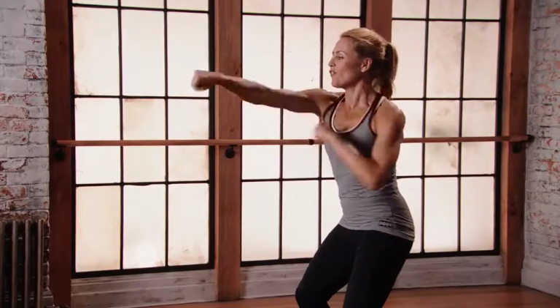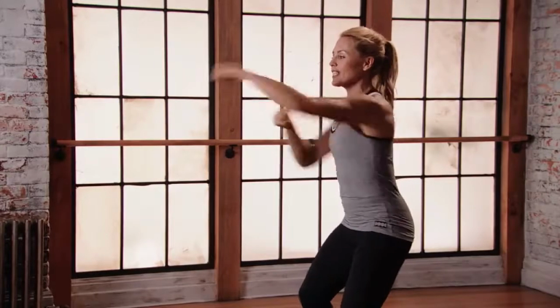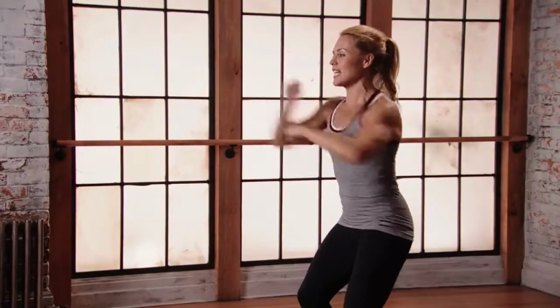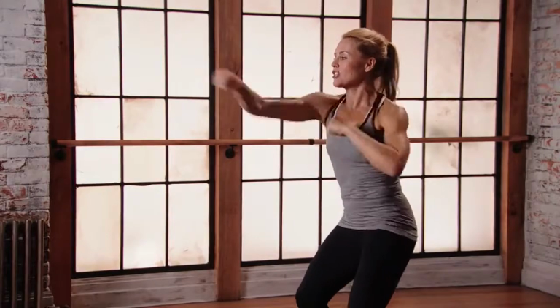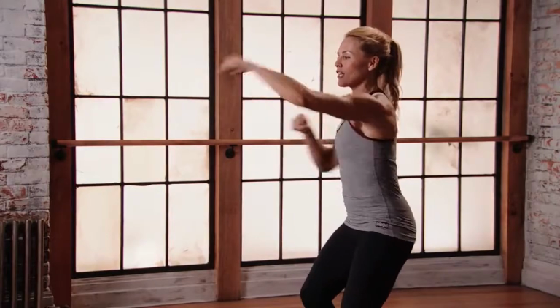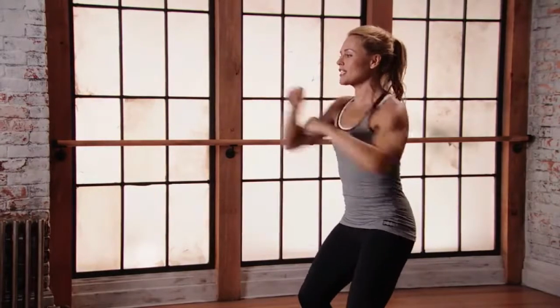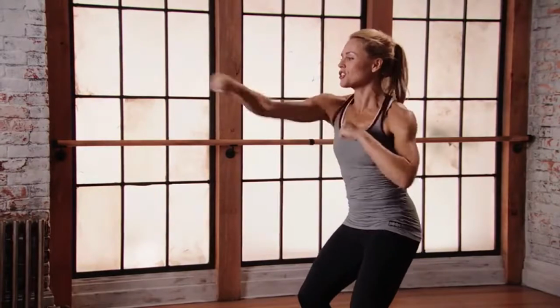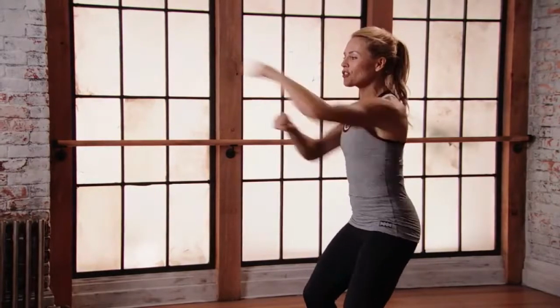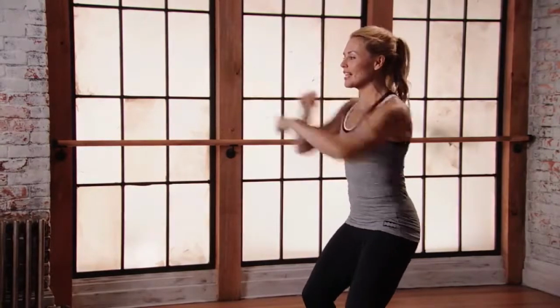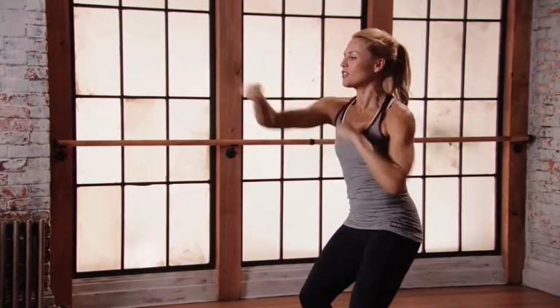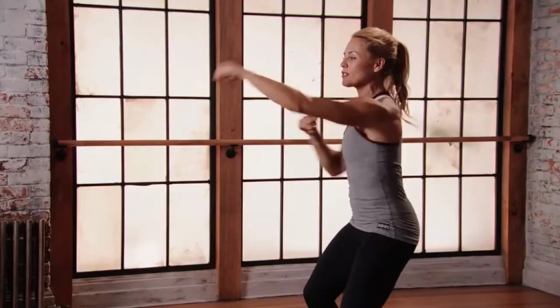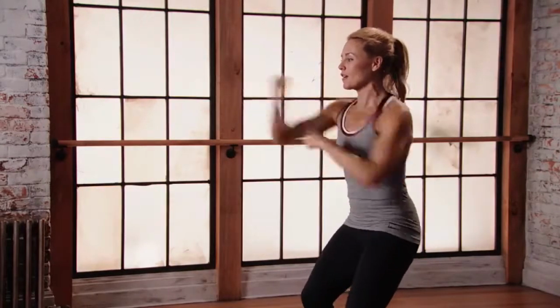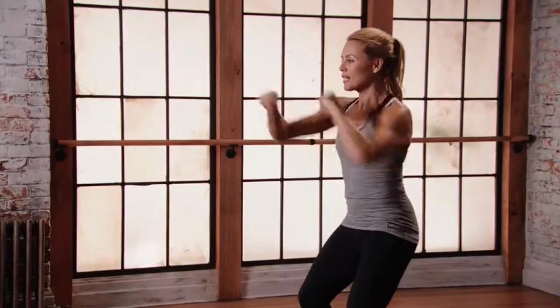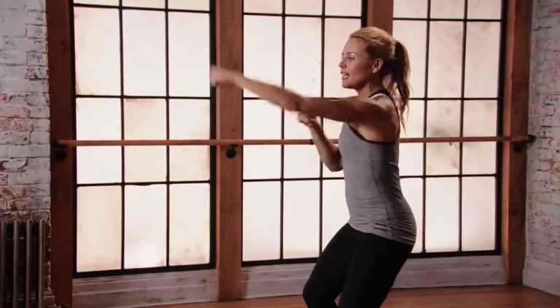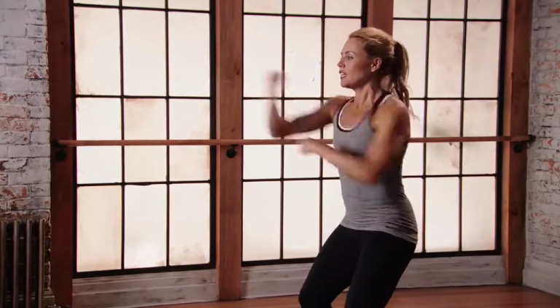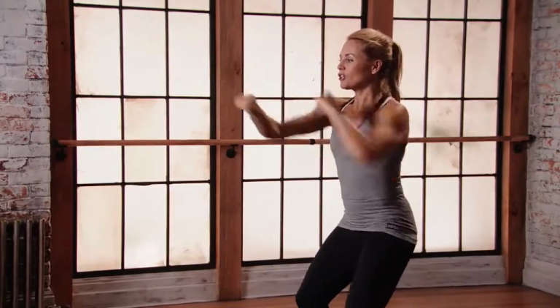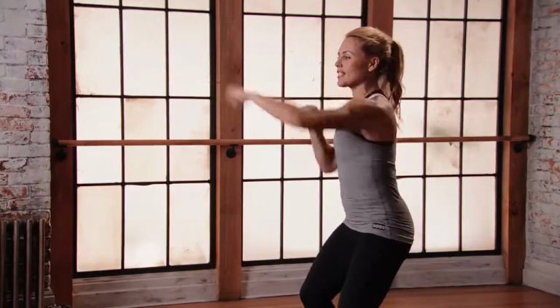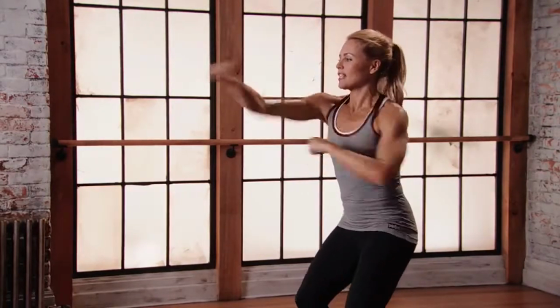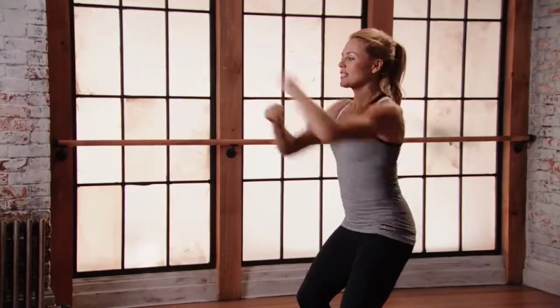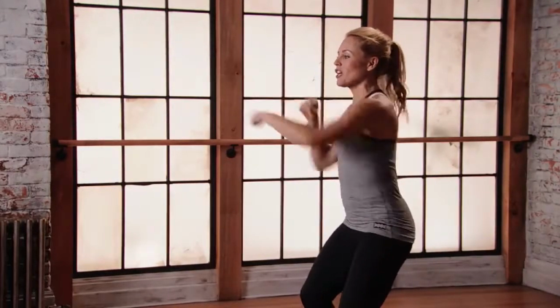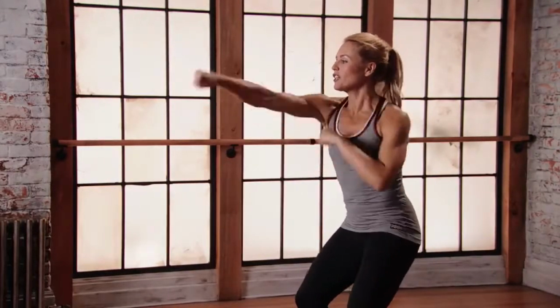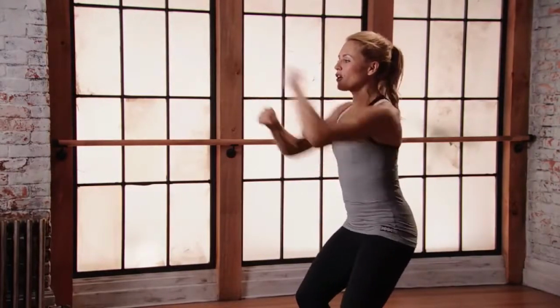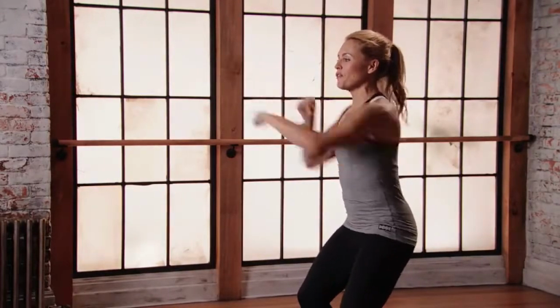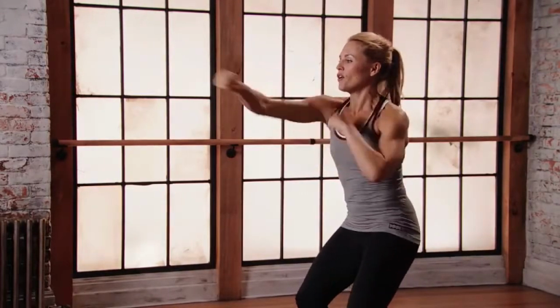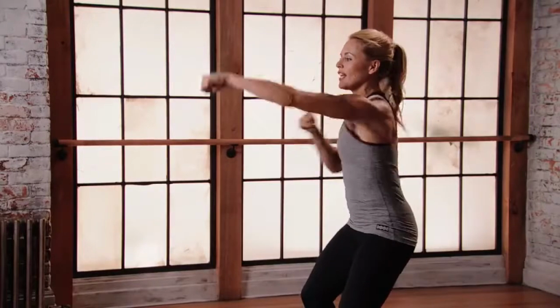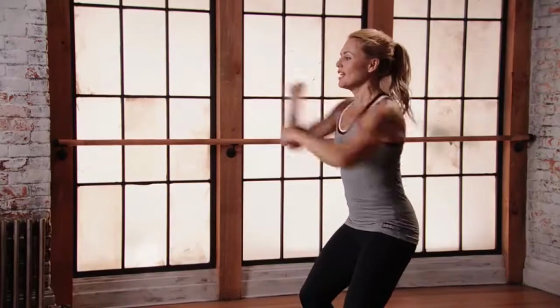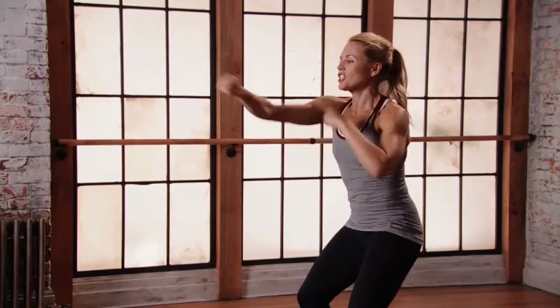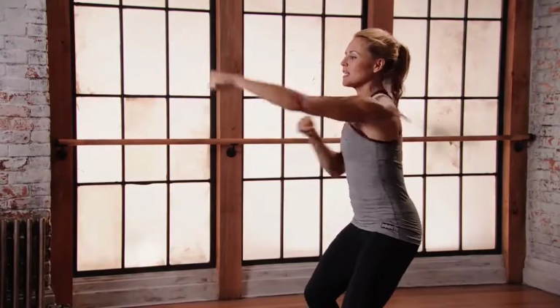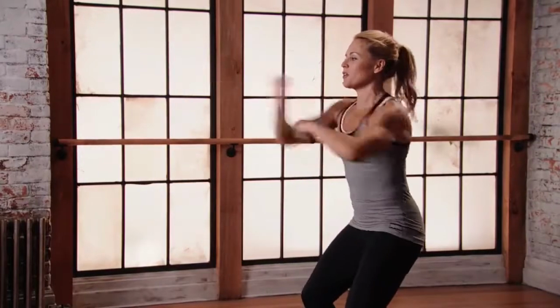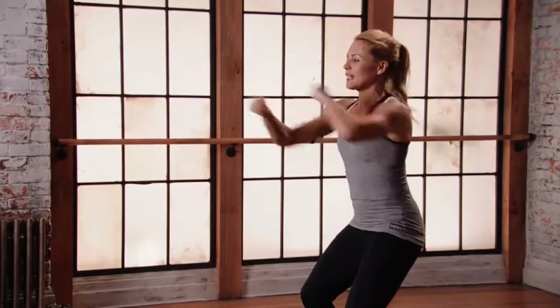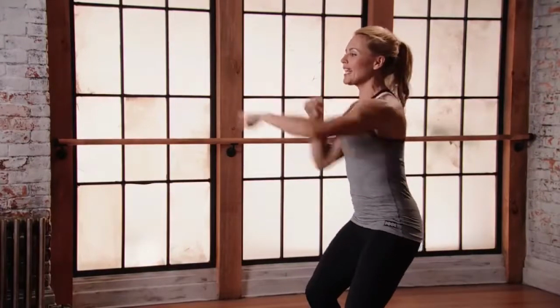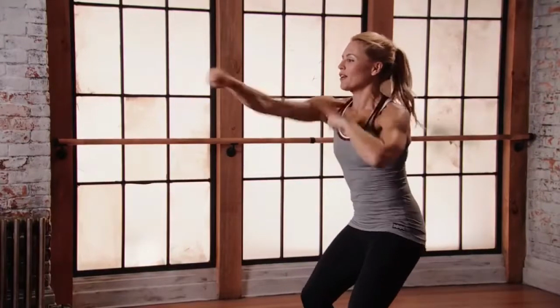Full extension here, lots of strength into those arms. You're serious, you're going for it. Just keep going, get it out.